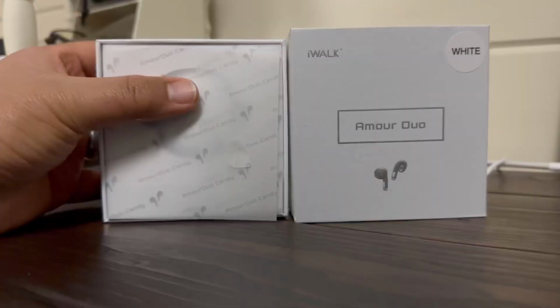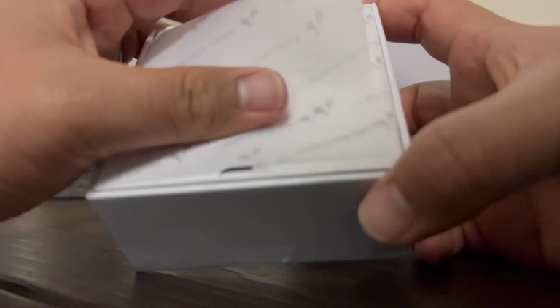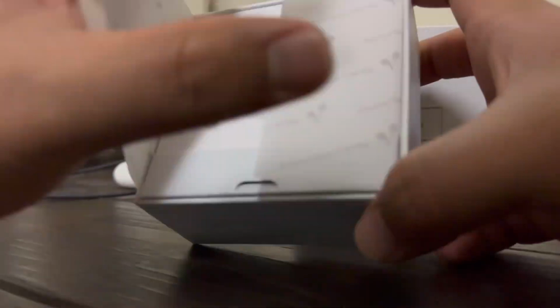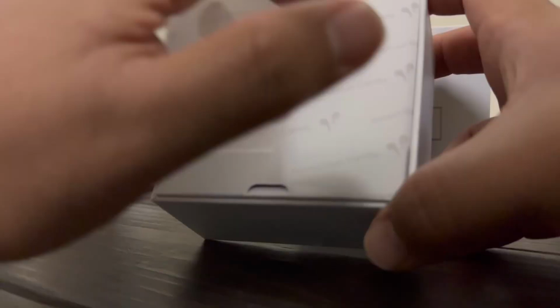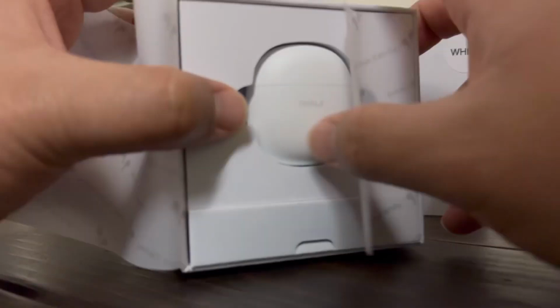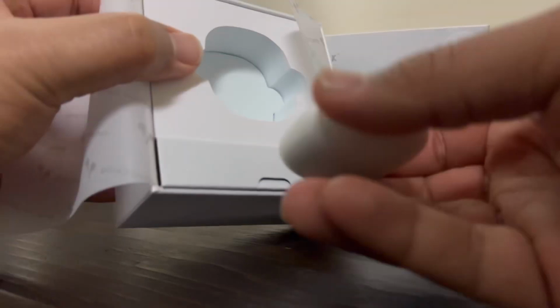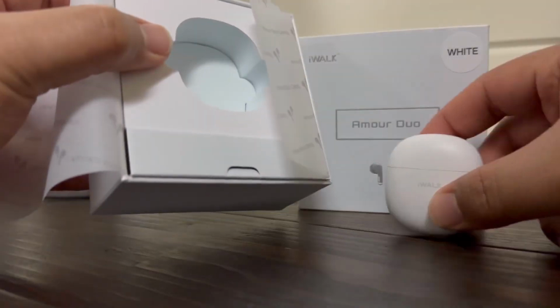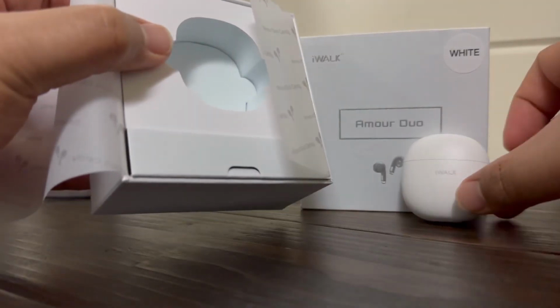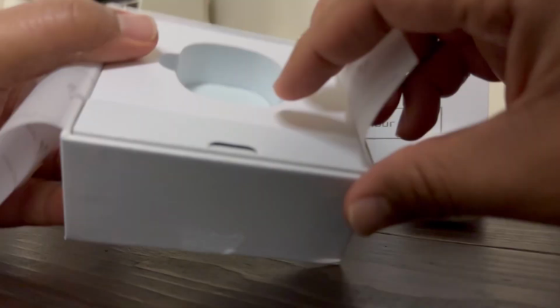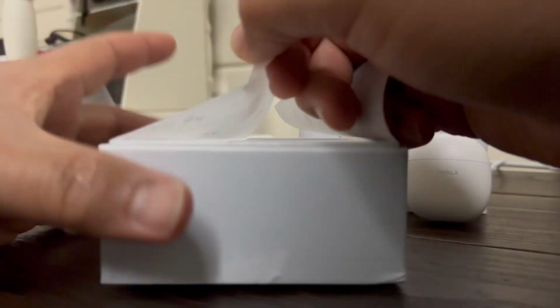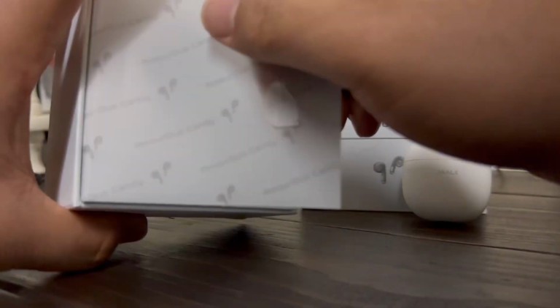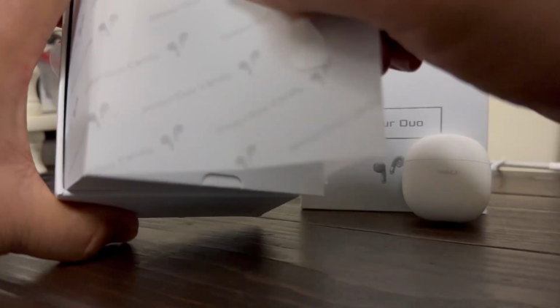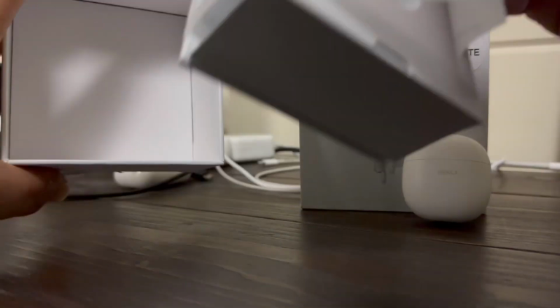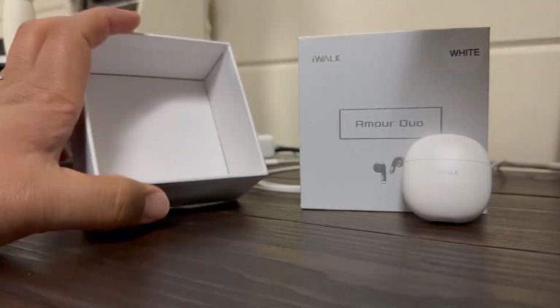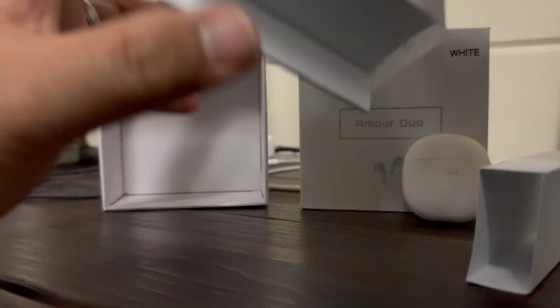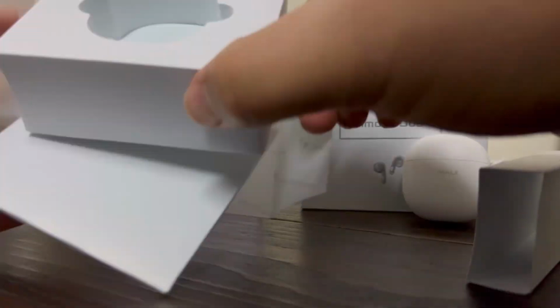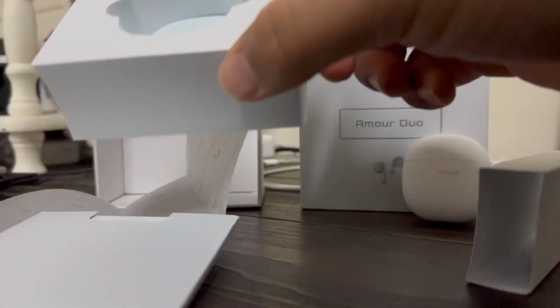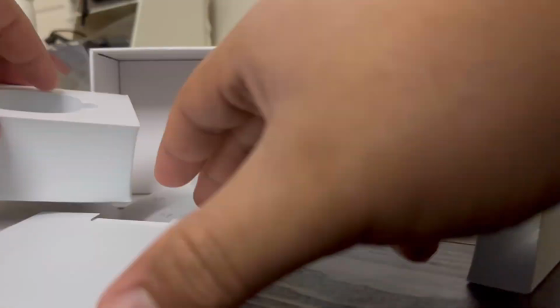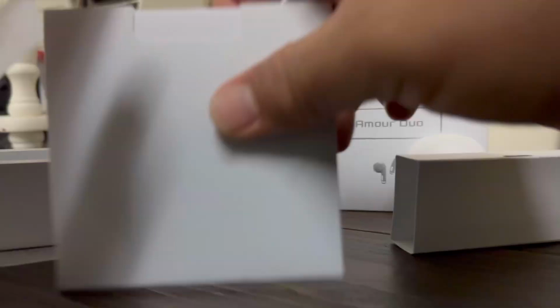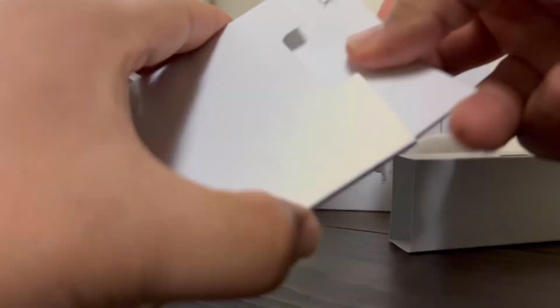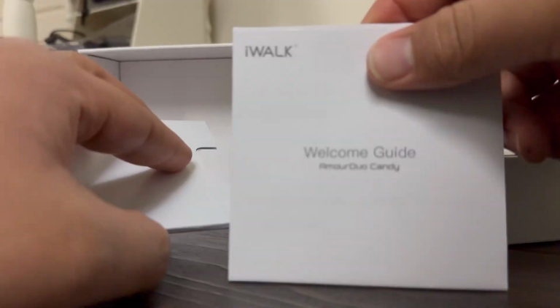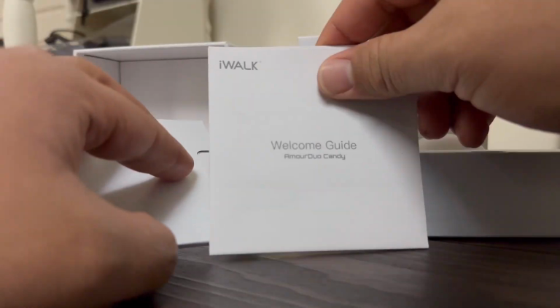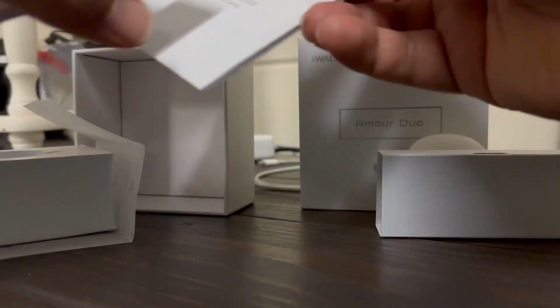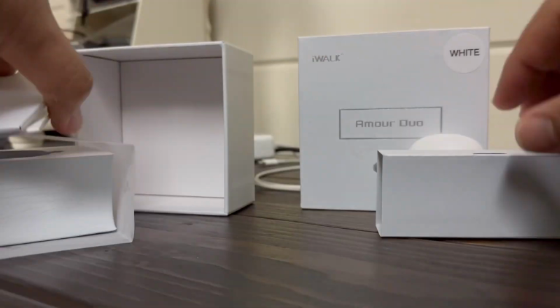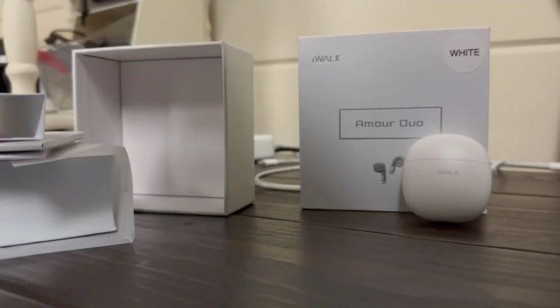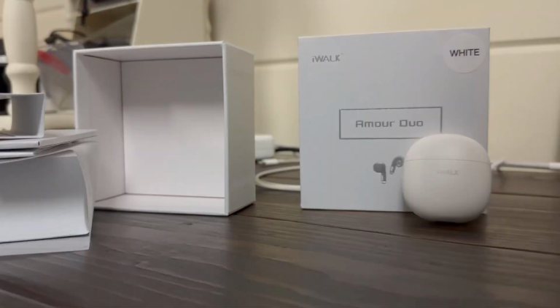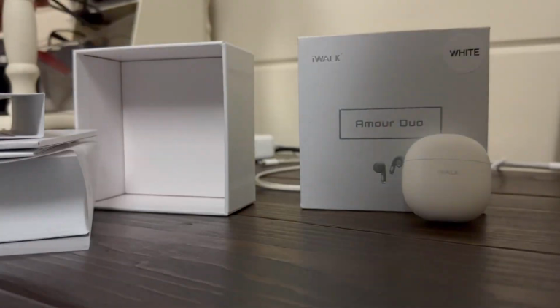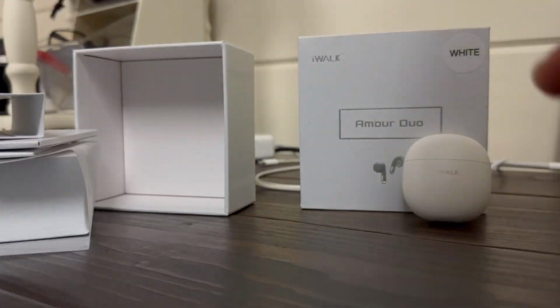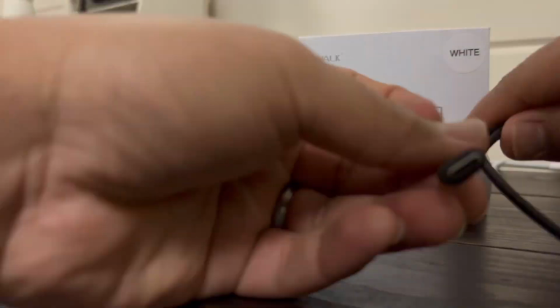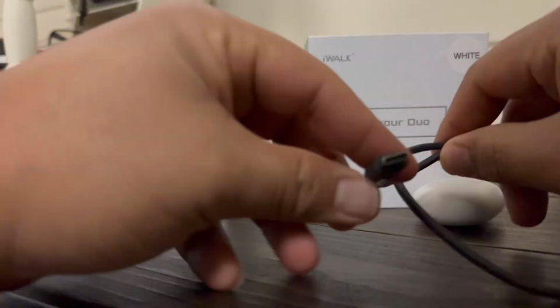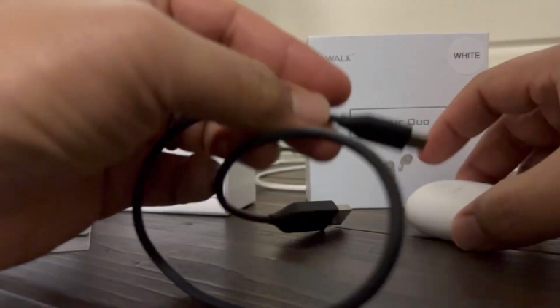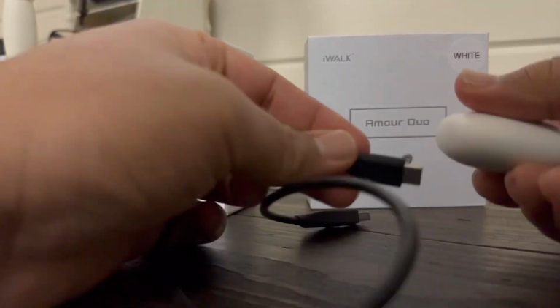We got the wireless case, the USB-C charging cable, user manual, and a service card — pretty straightforward.